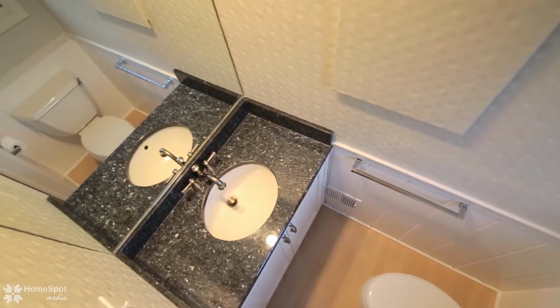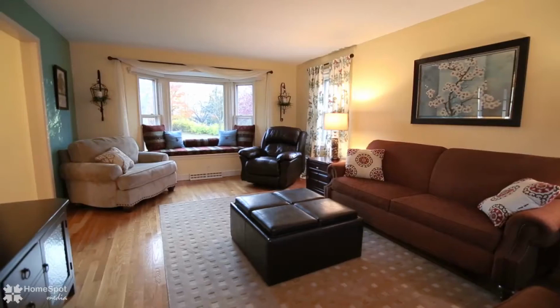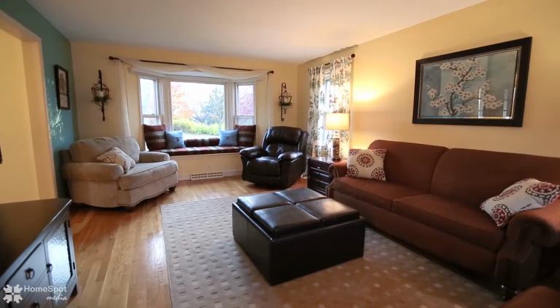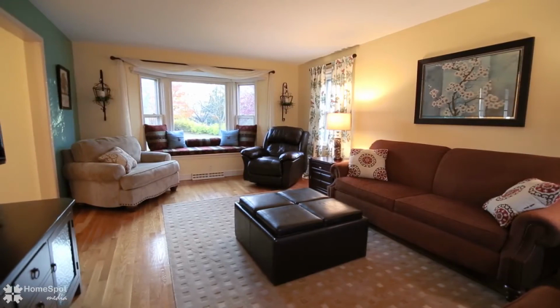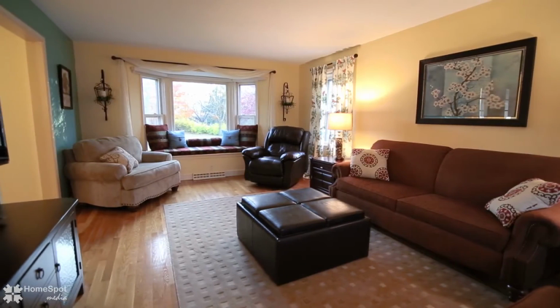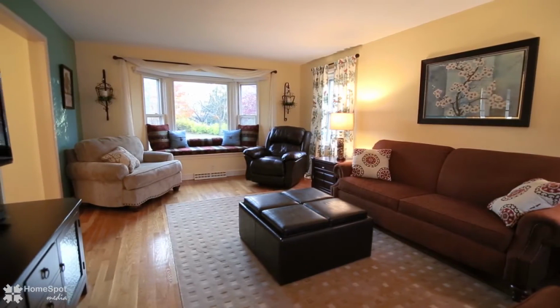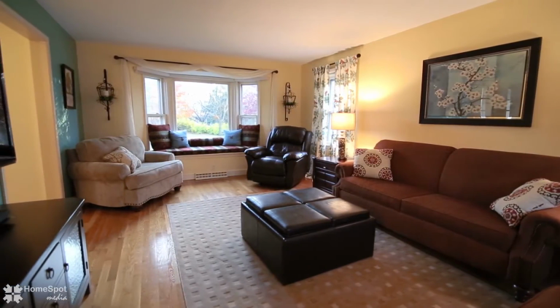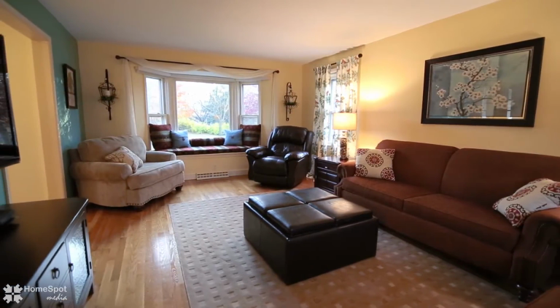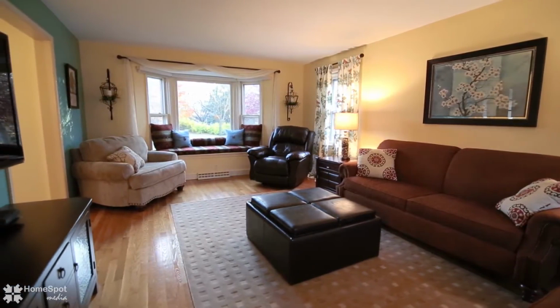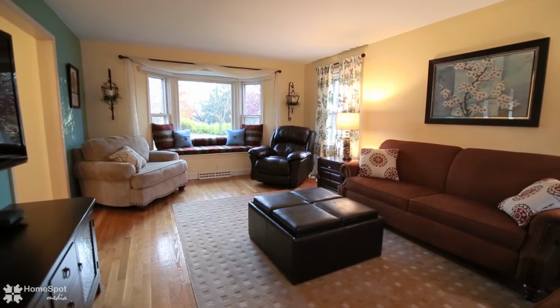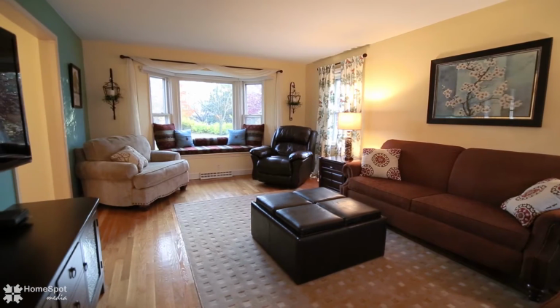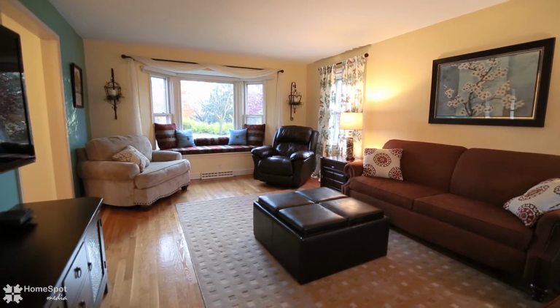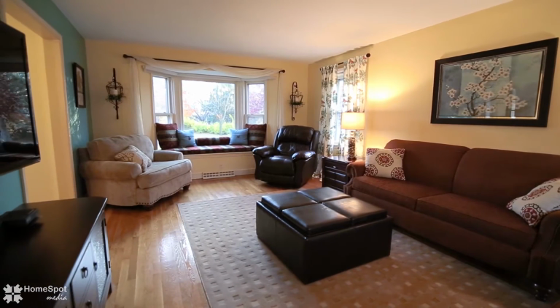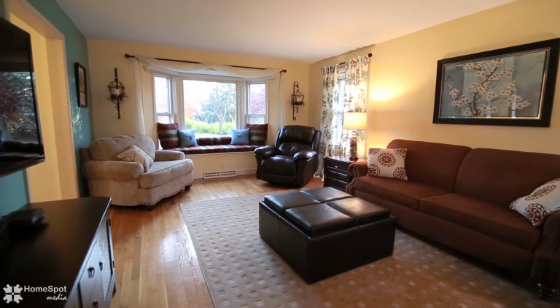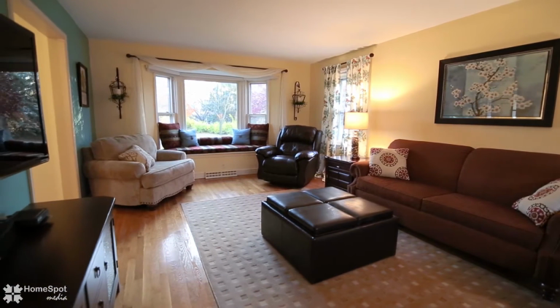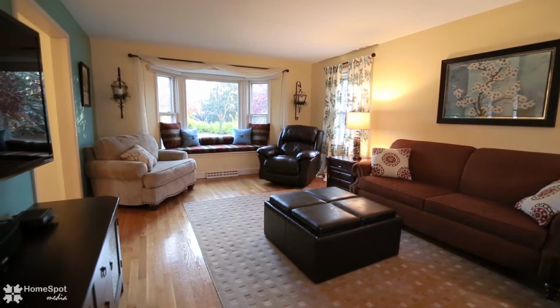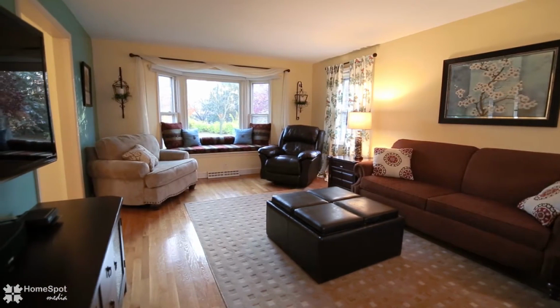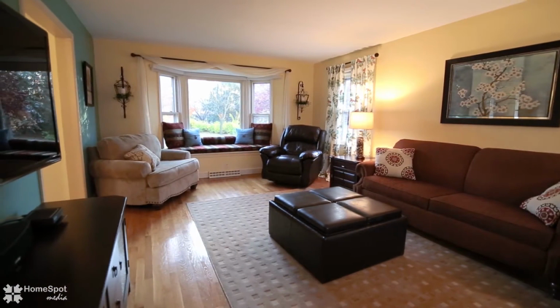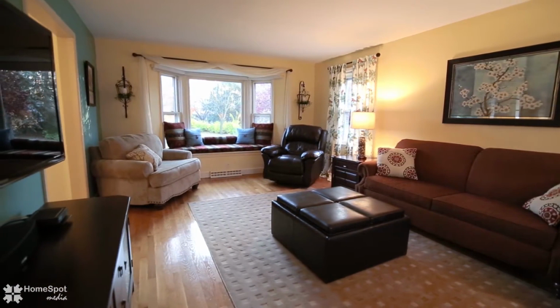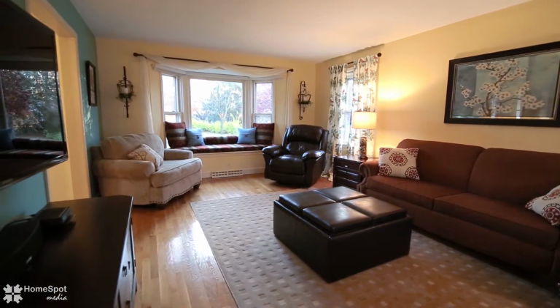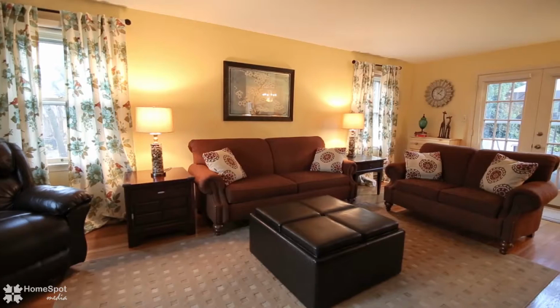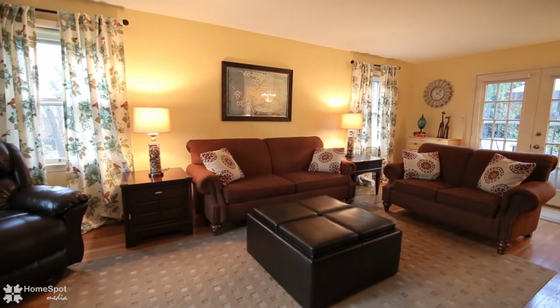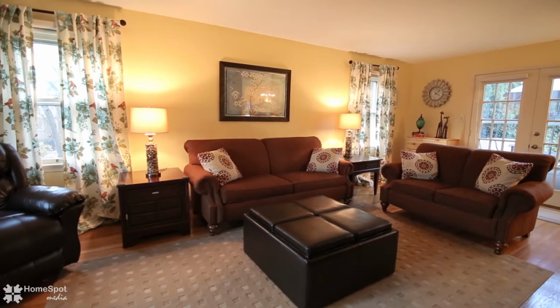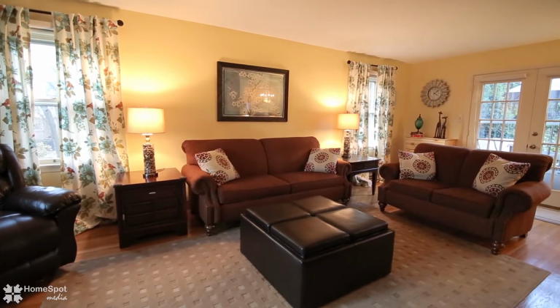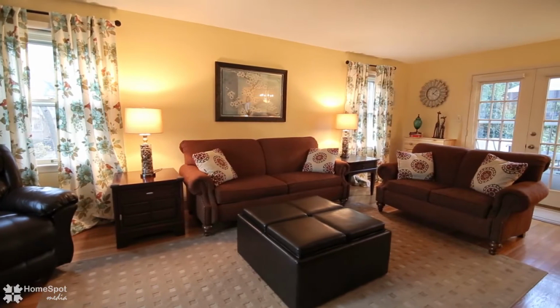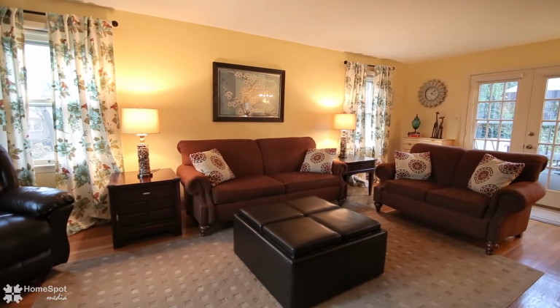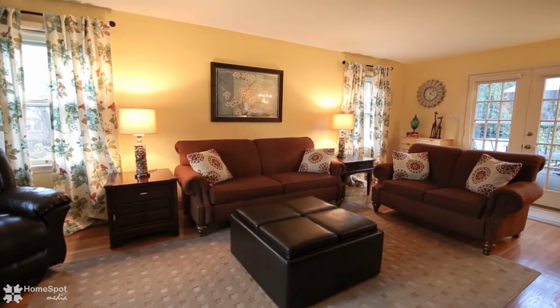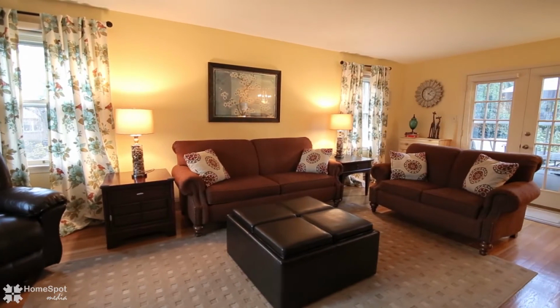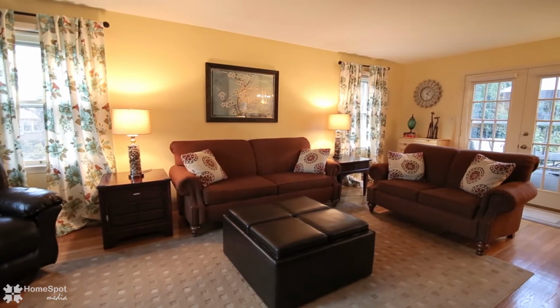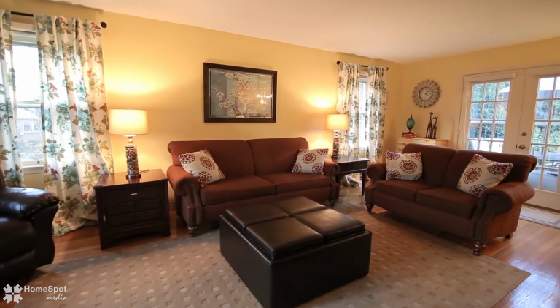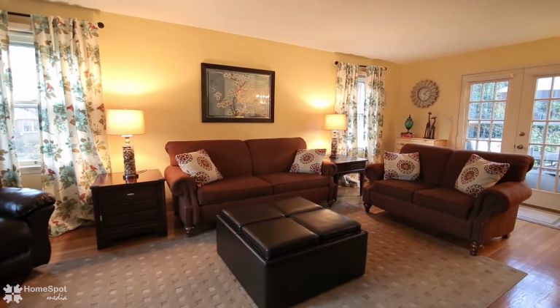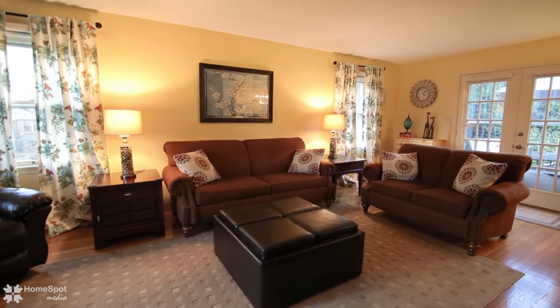The living room and dining room set the stage for comfortable living with large picture window and rich, warm hardwood floors.